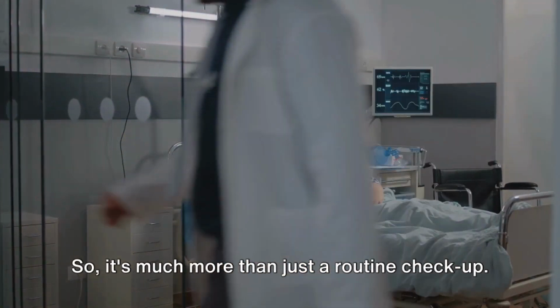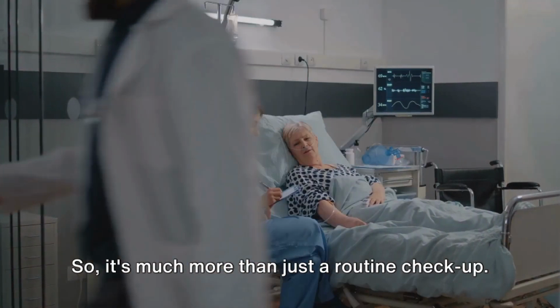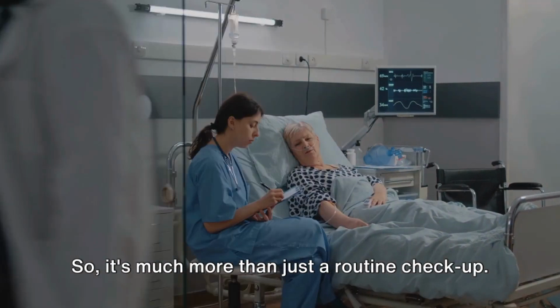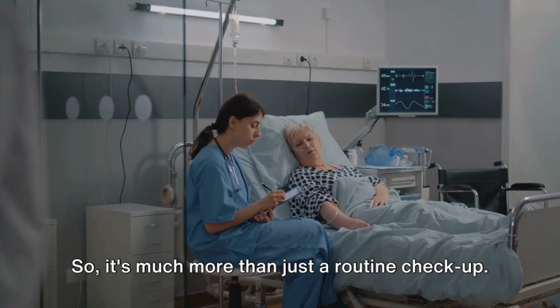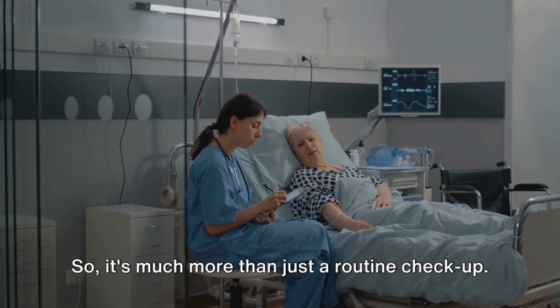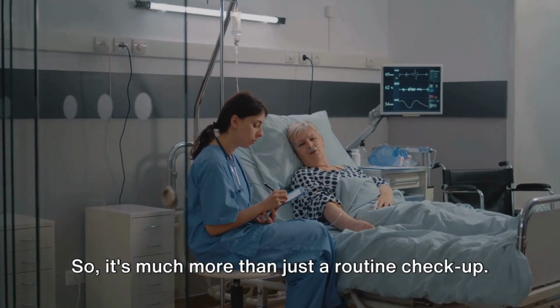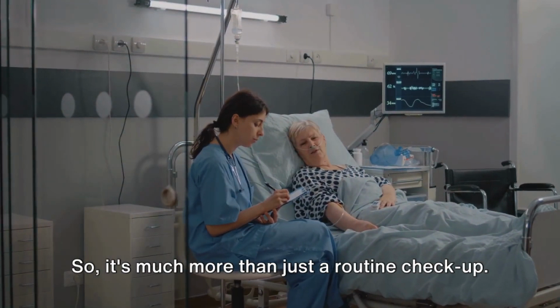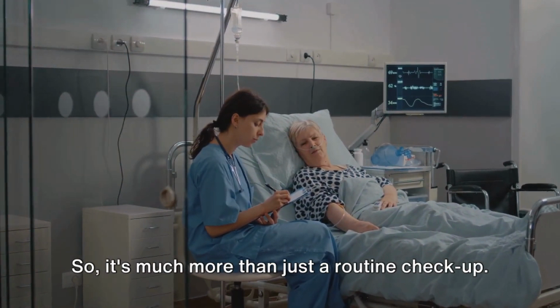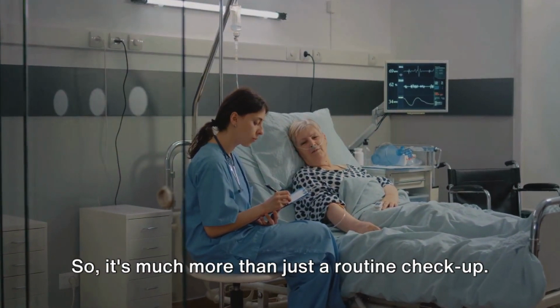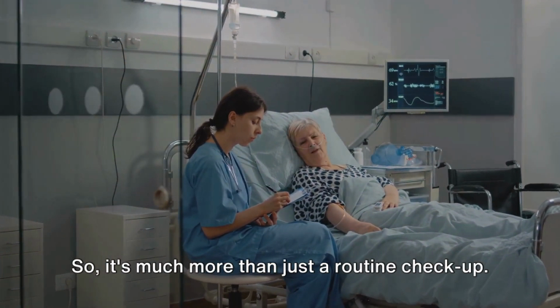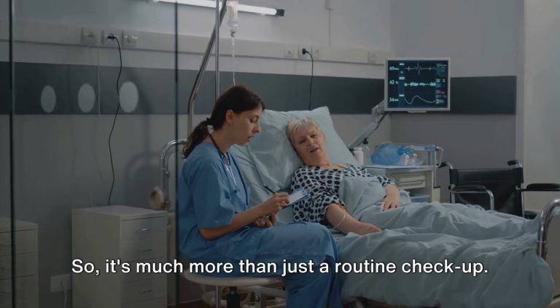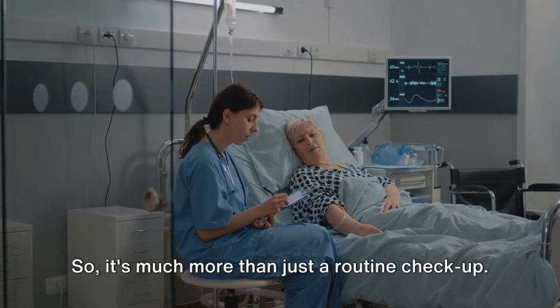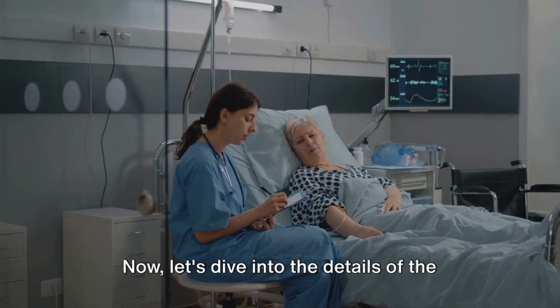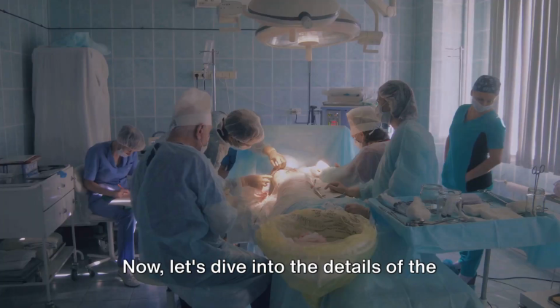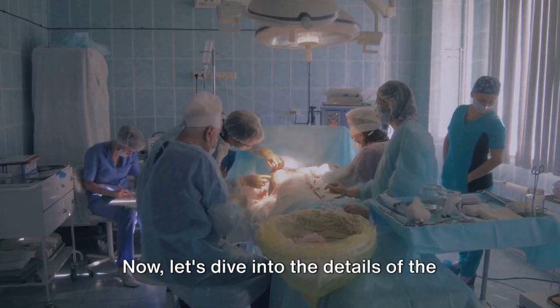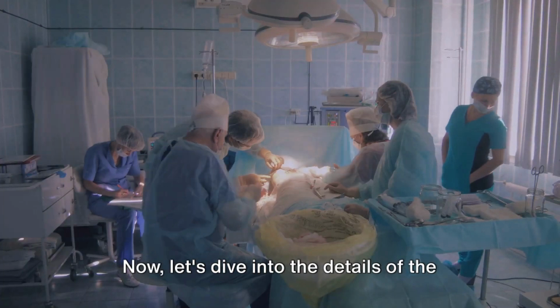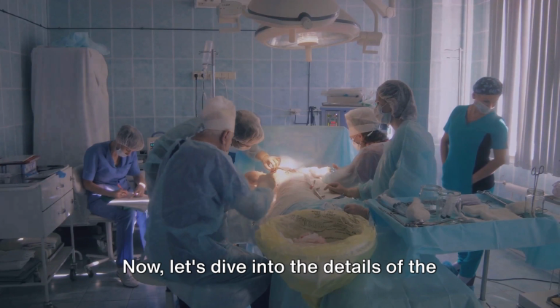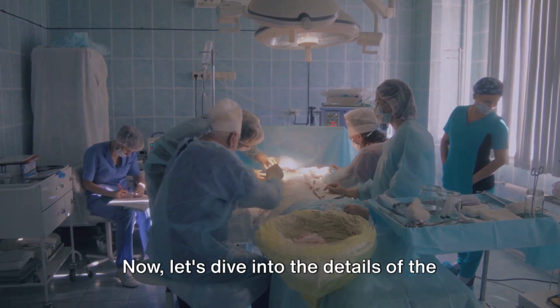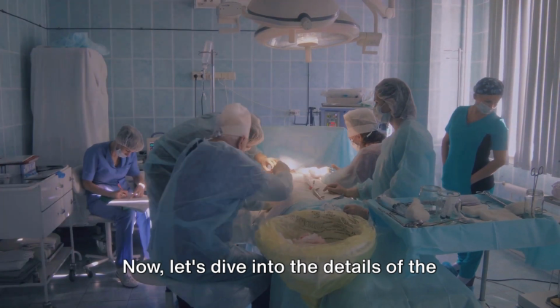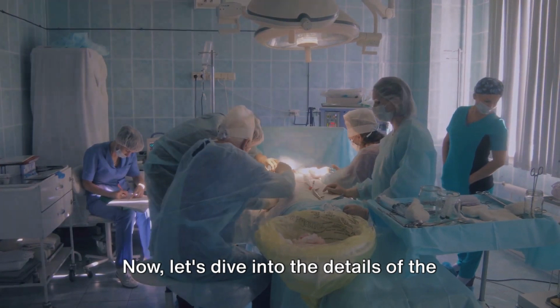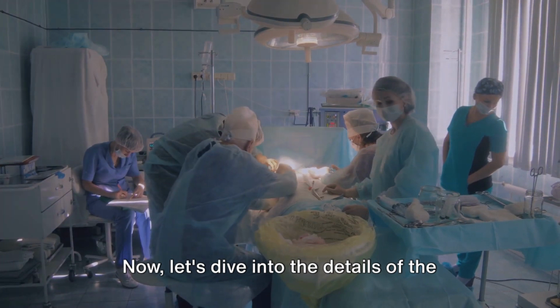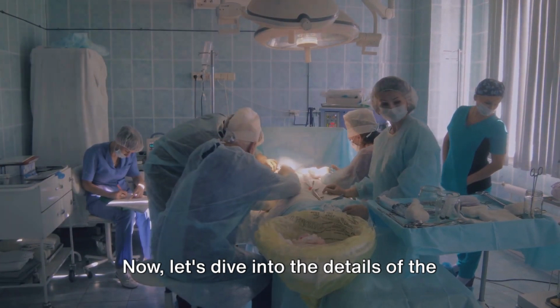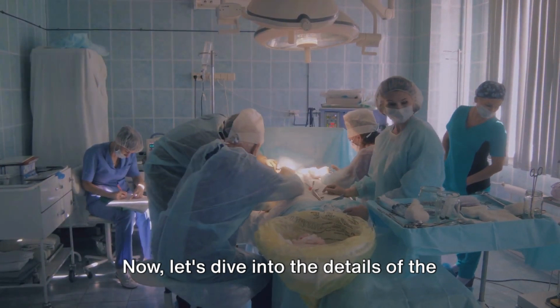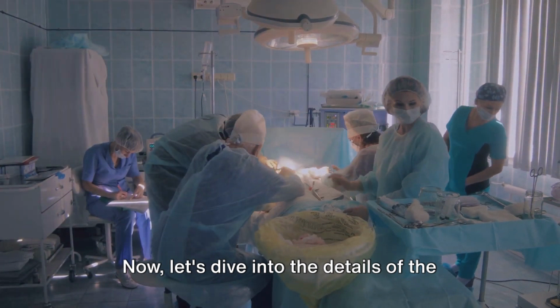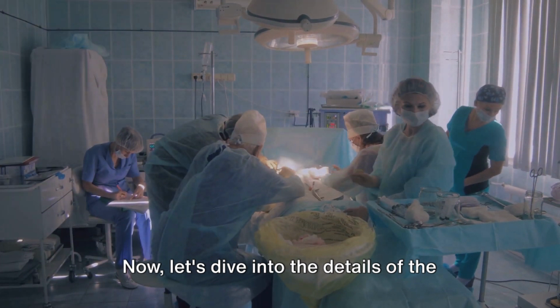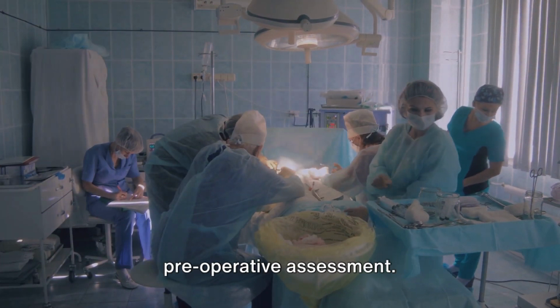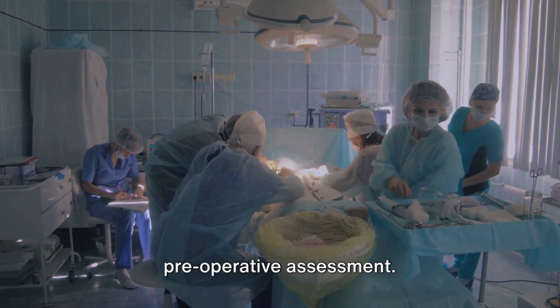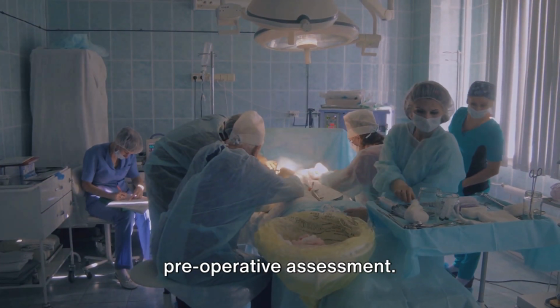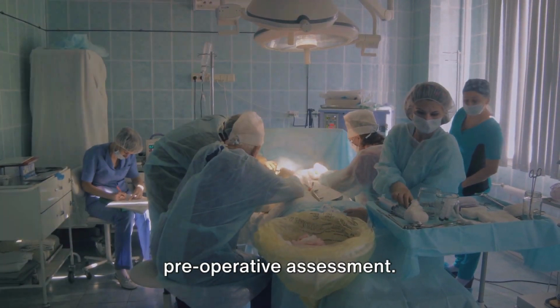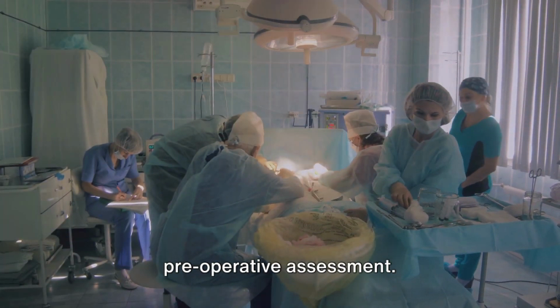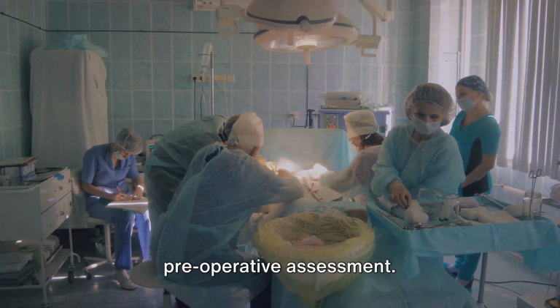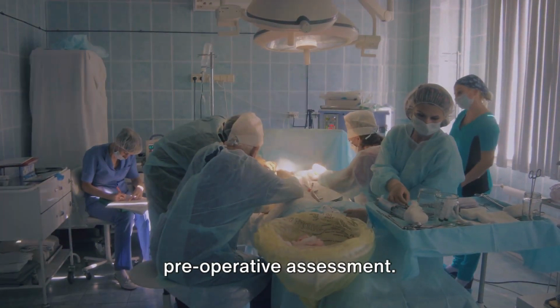It's much more than just a routine checkup. Let's dive into the details of the pre-operative assessment.